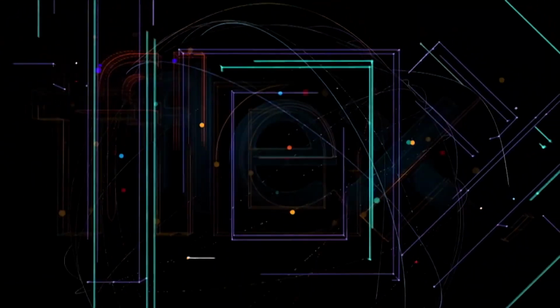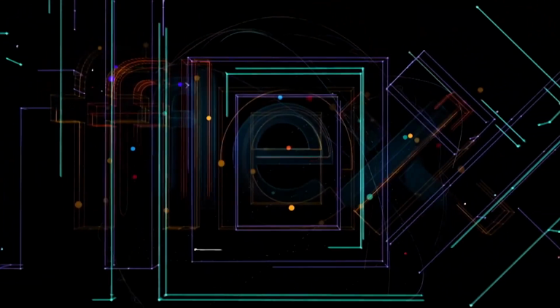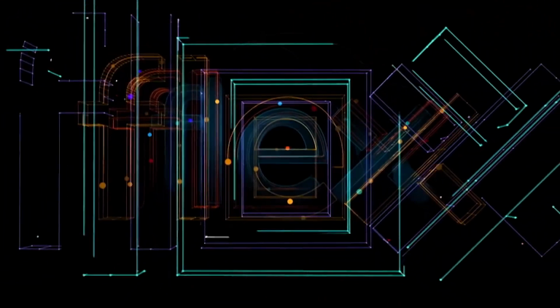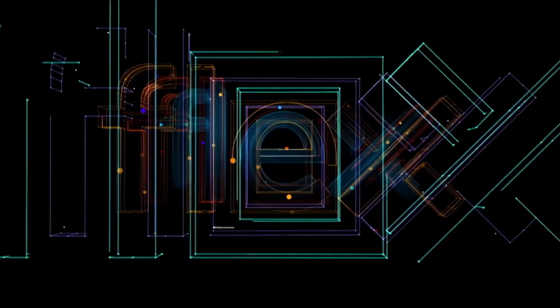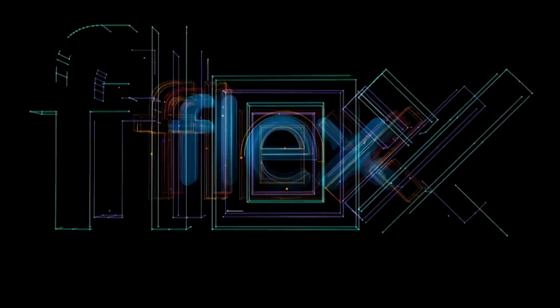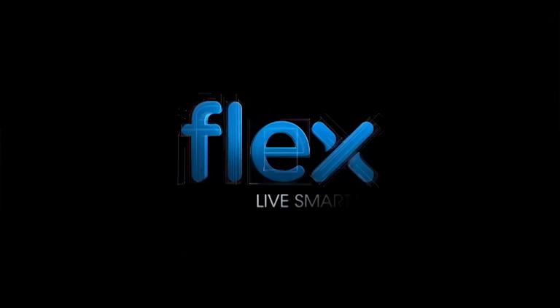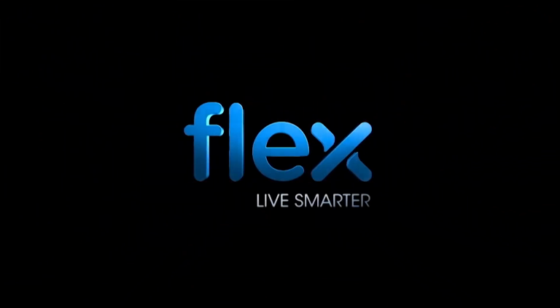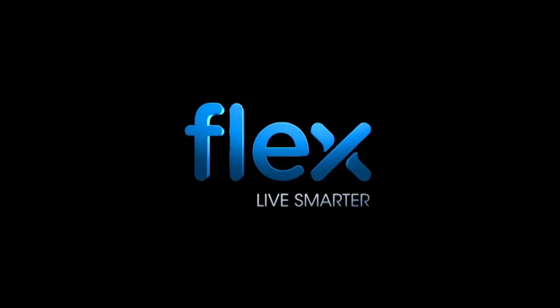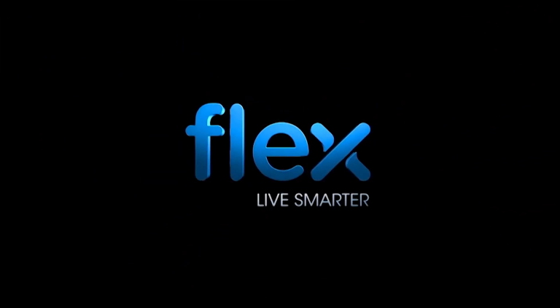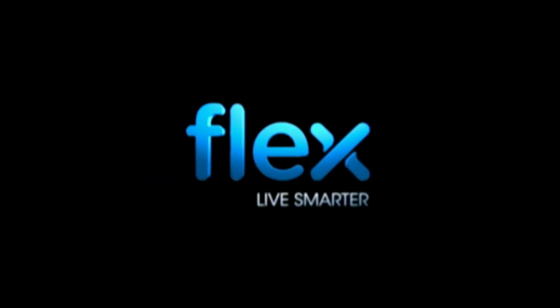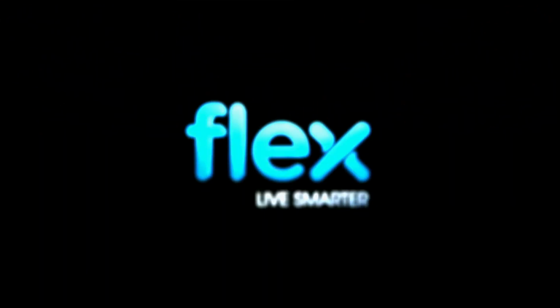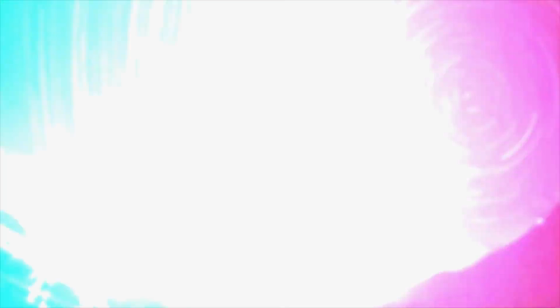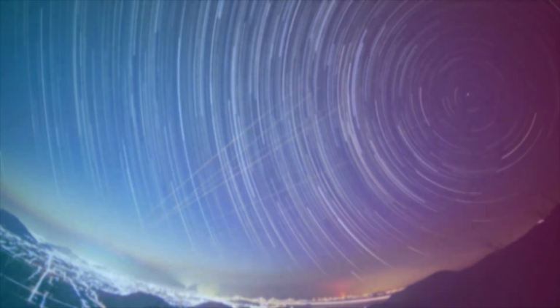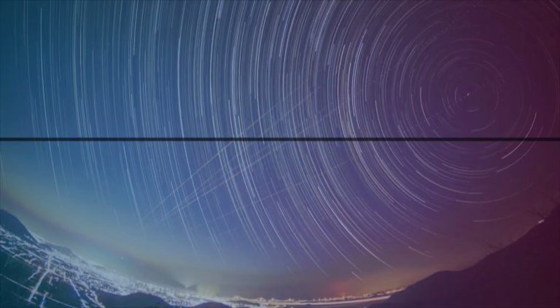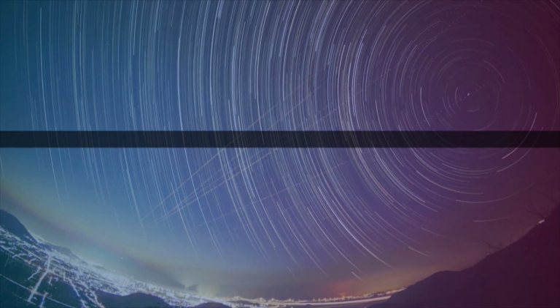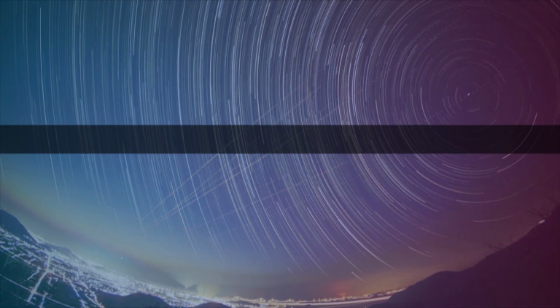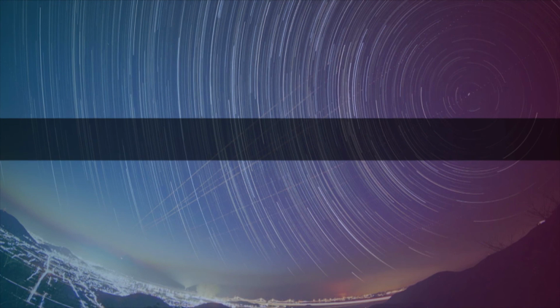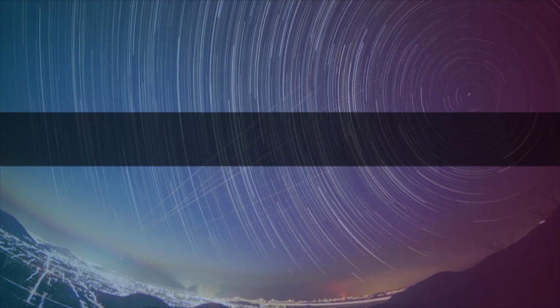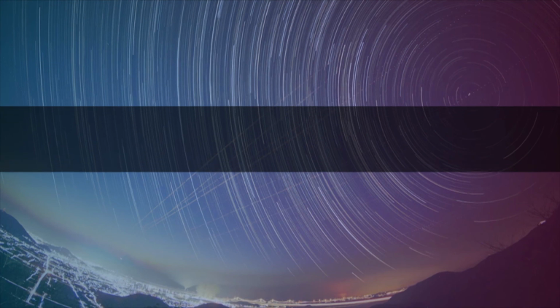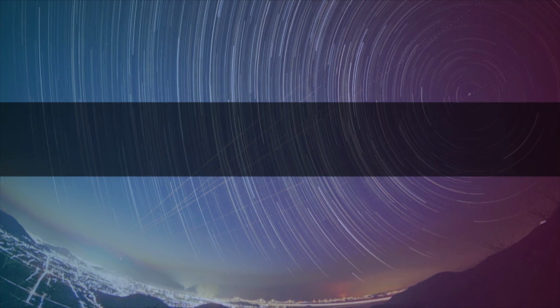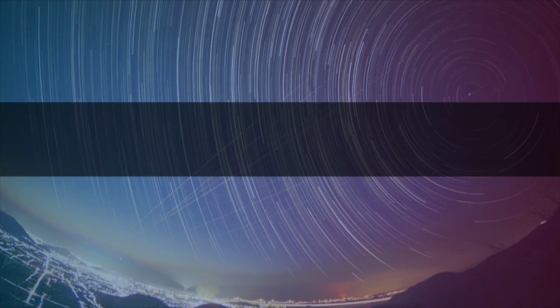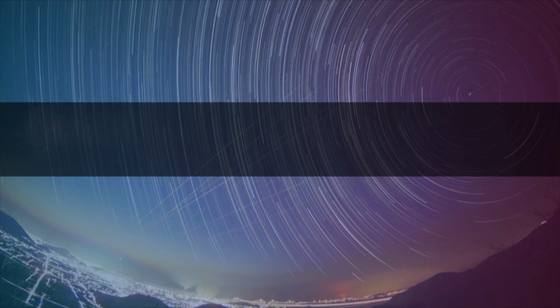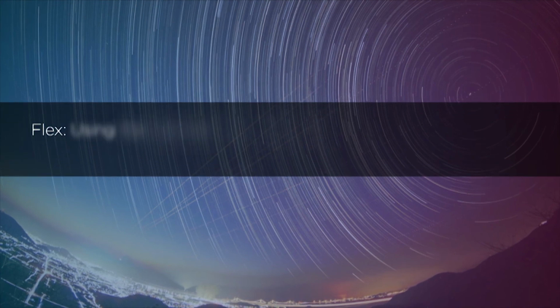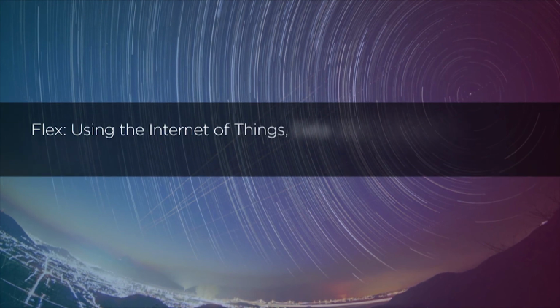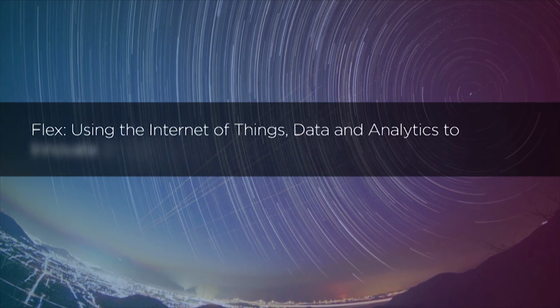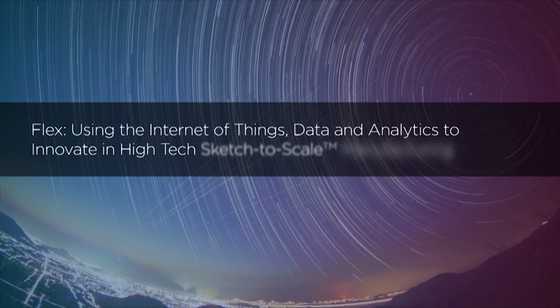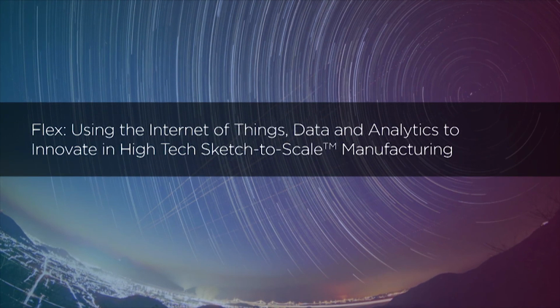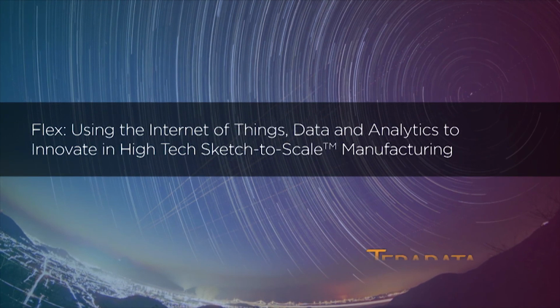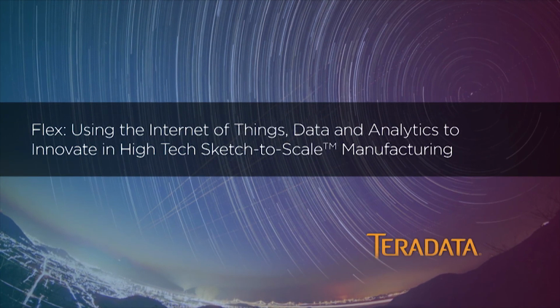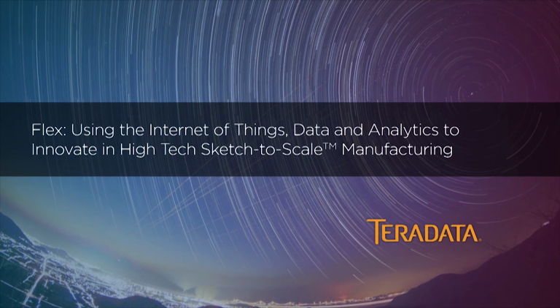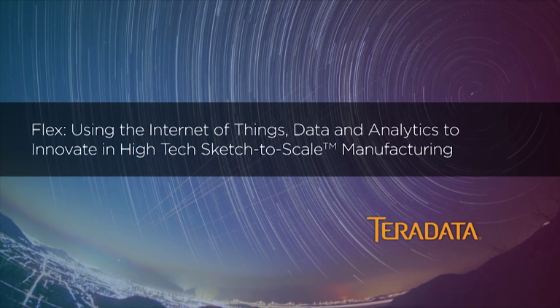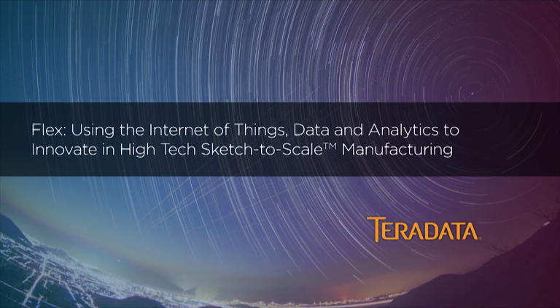Flex — using the Internet of Things, data, and analytics to innovate in high-tech, sketch-to-scale manufacturing.